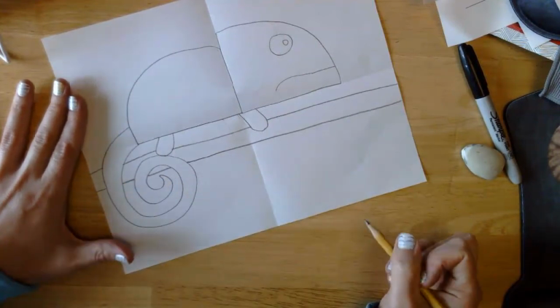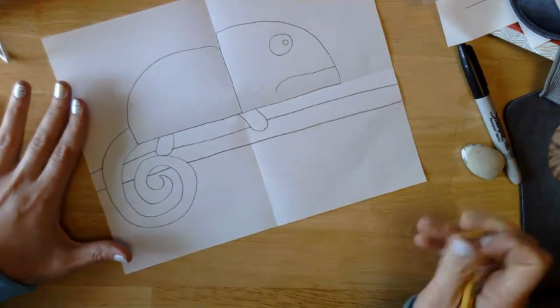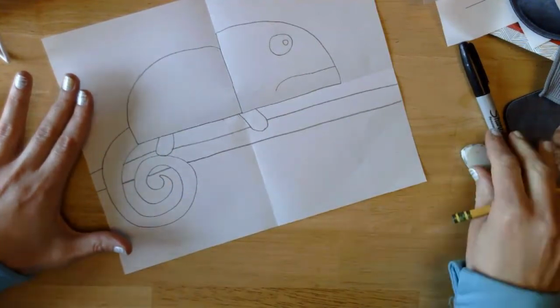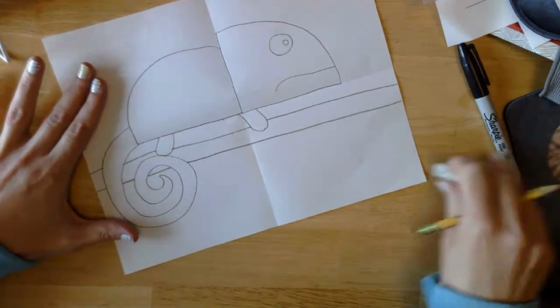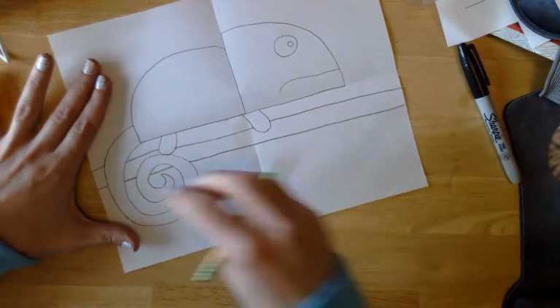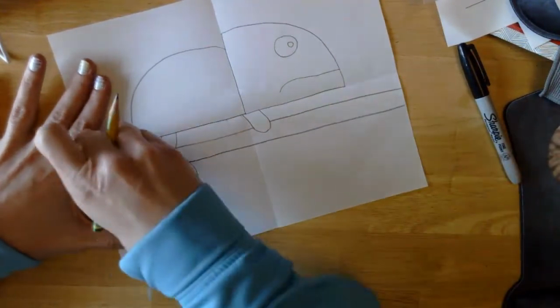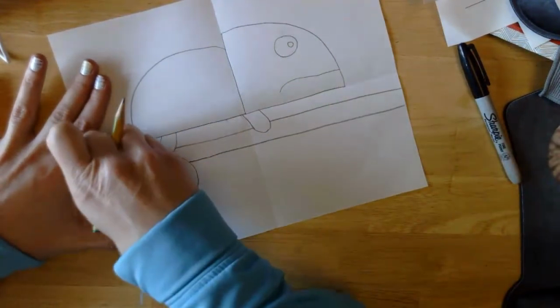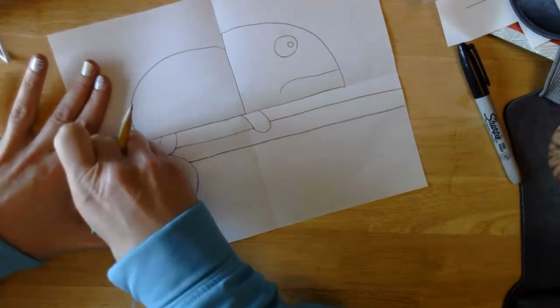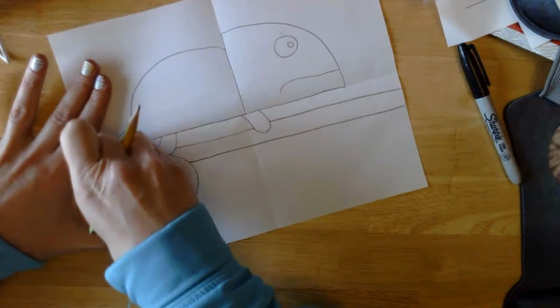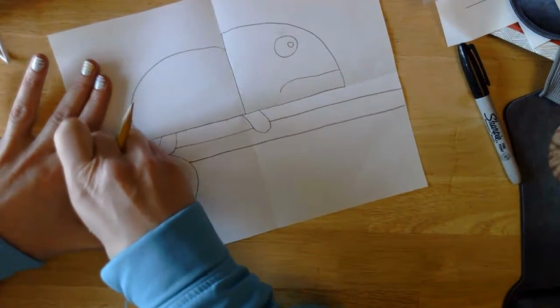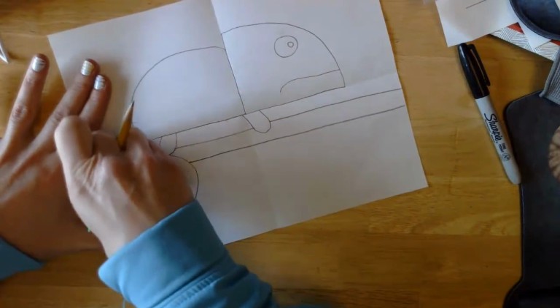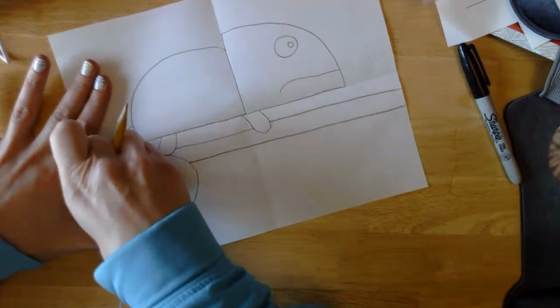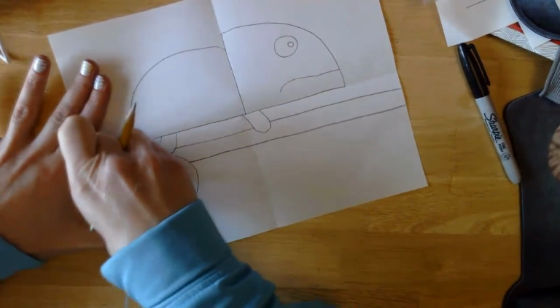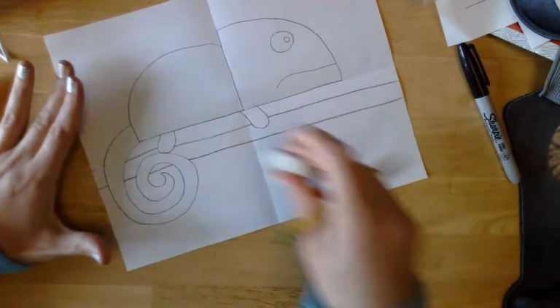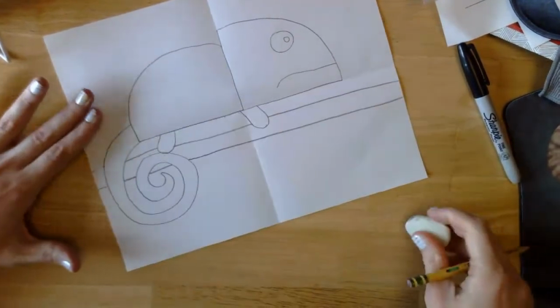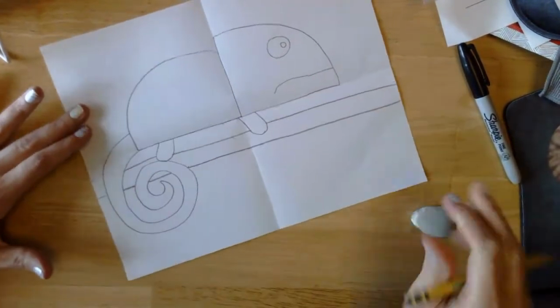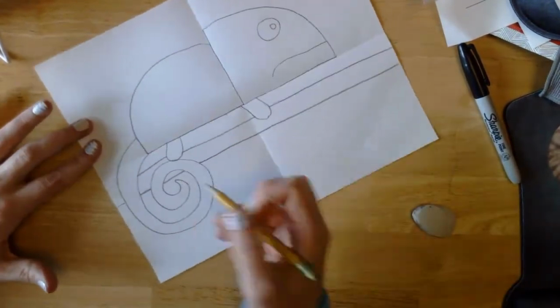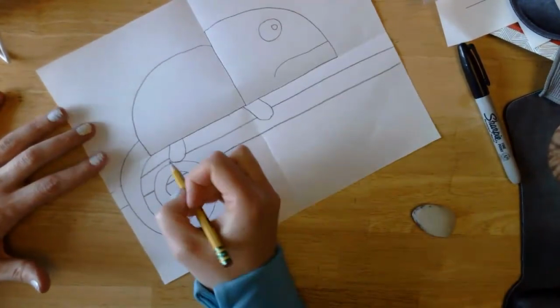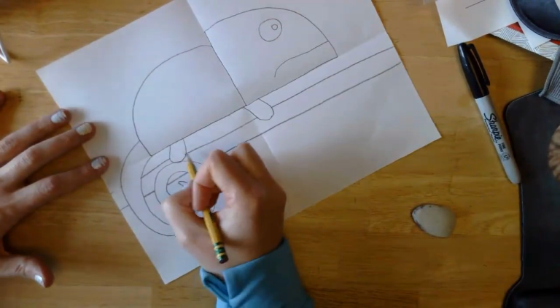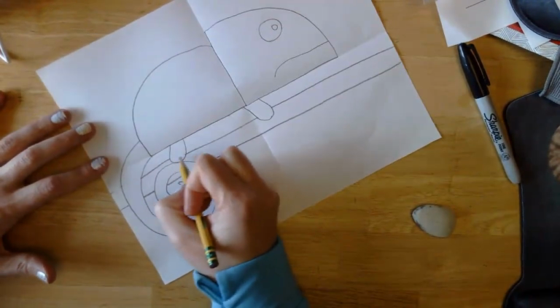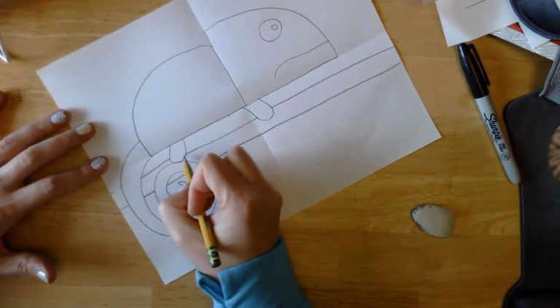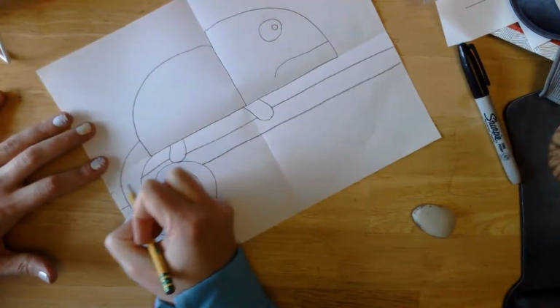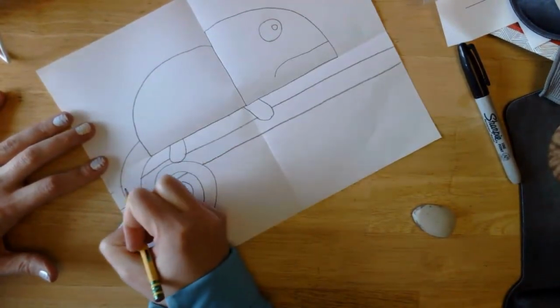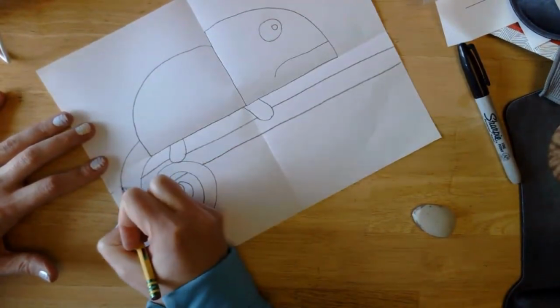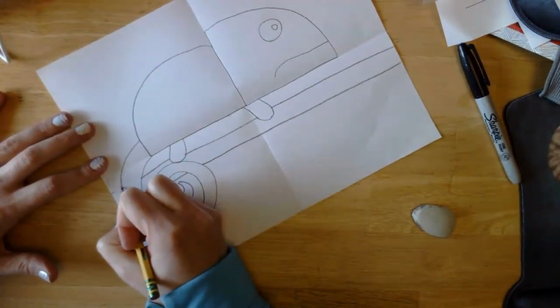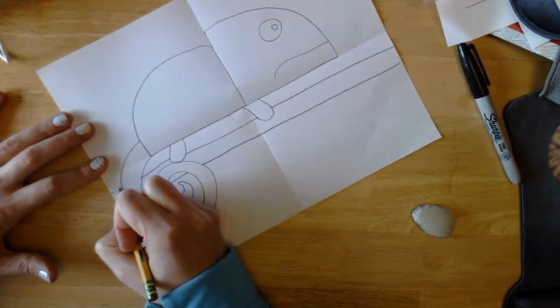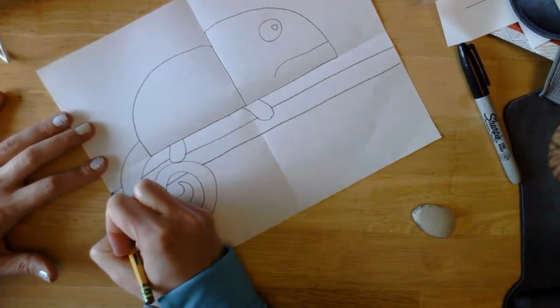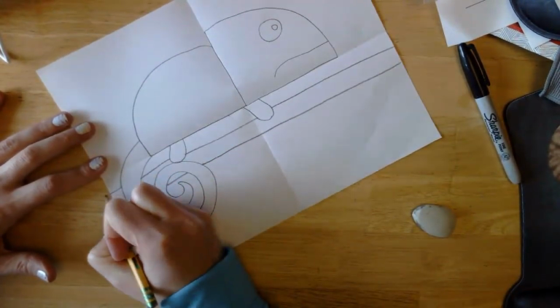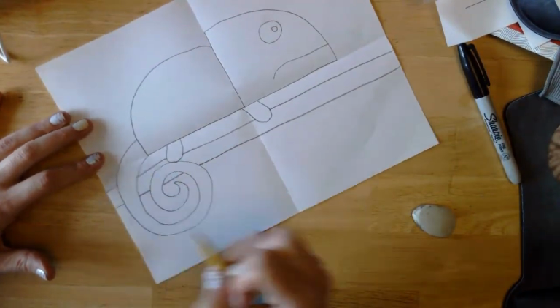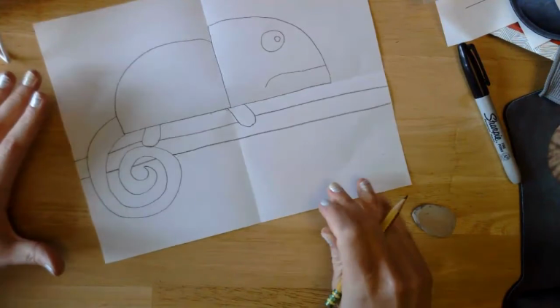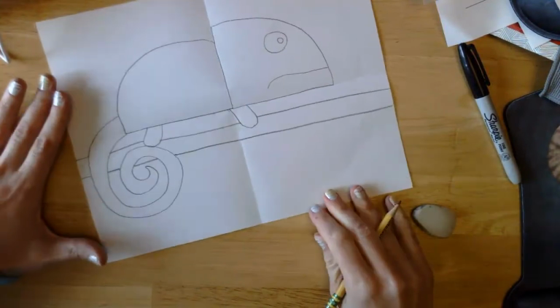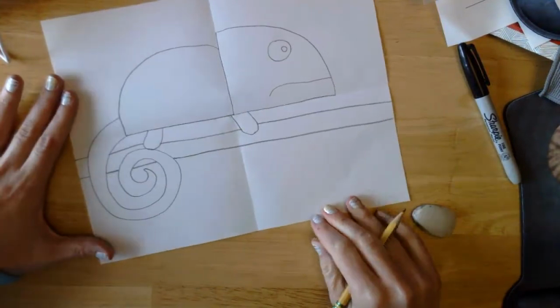I need to fix my back line — got a little bit out of sorts. There we go, that looks a little better.